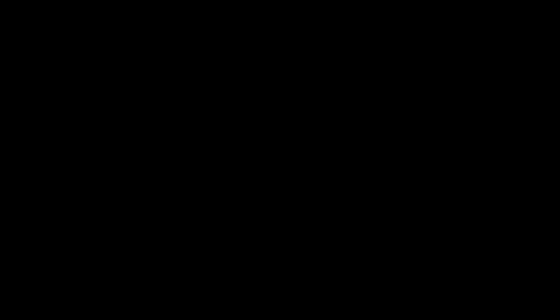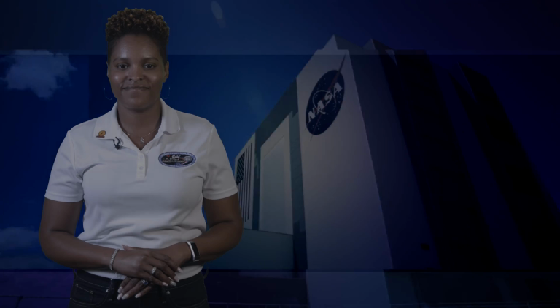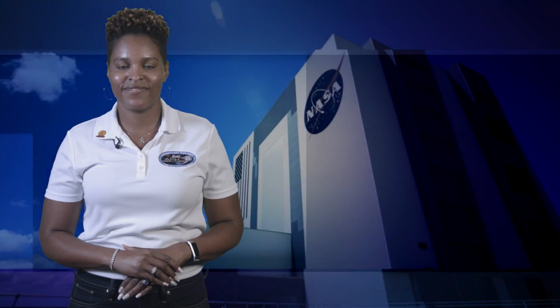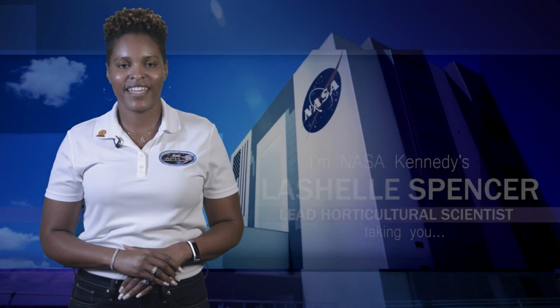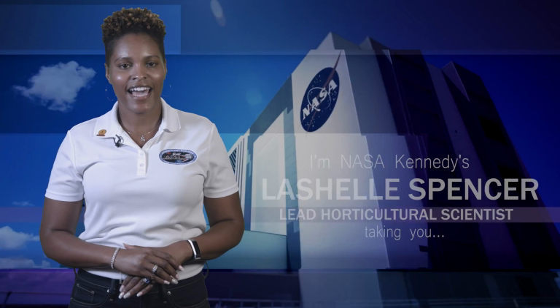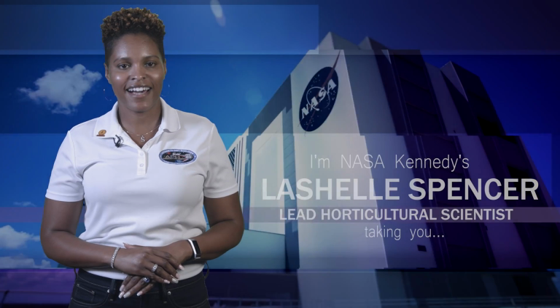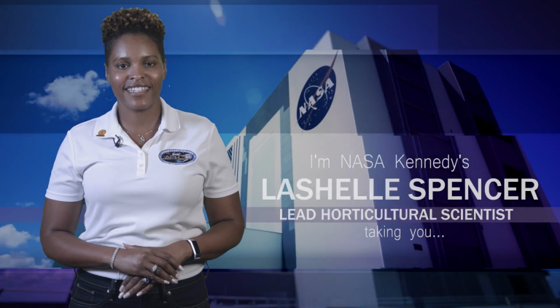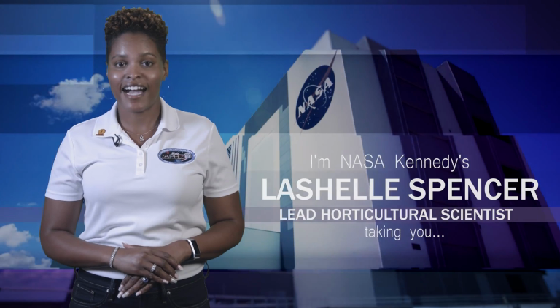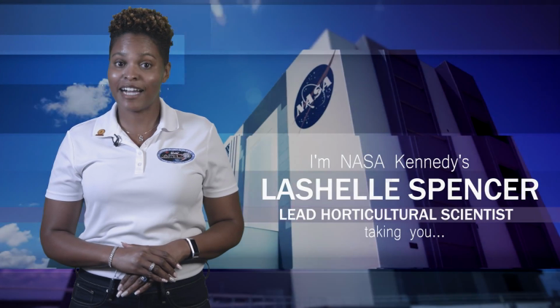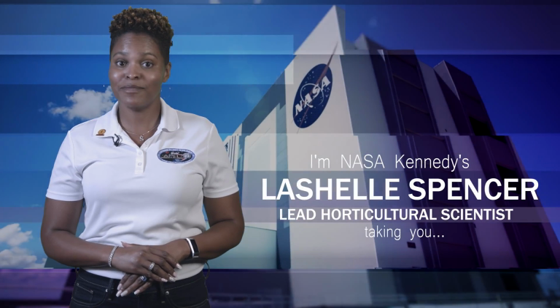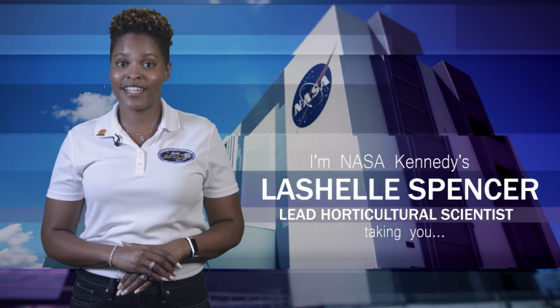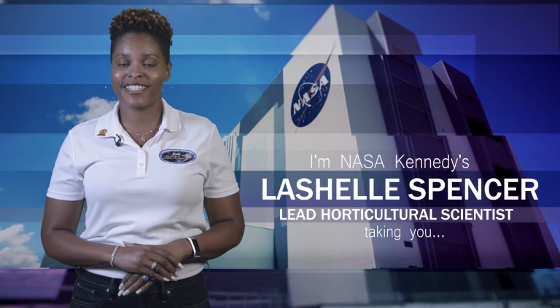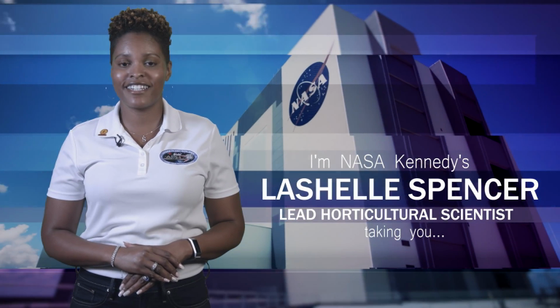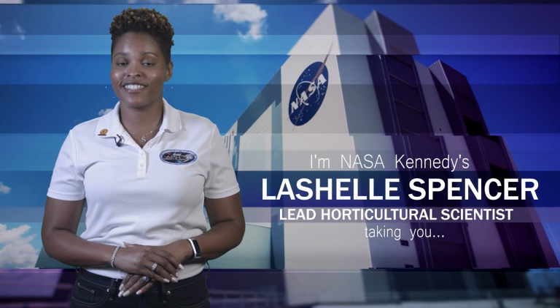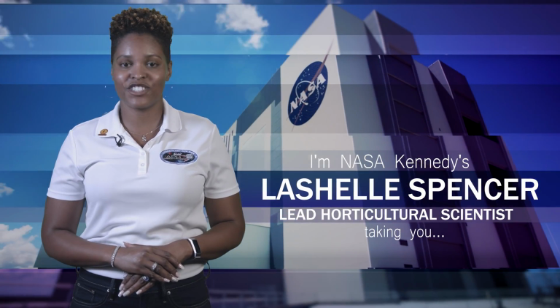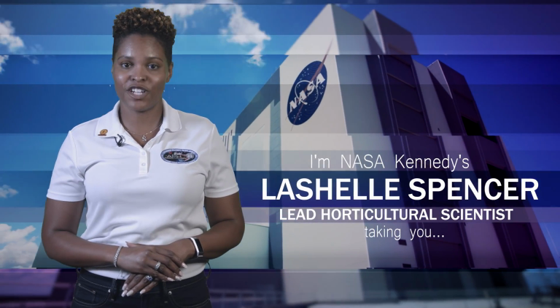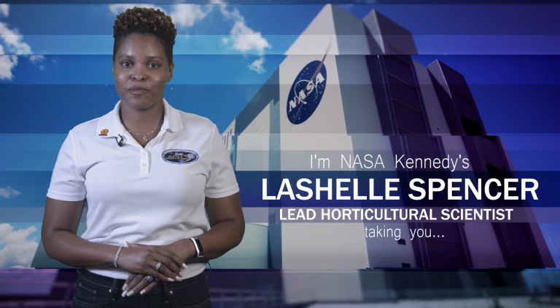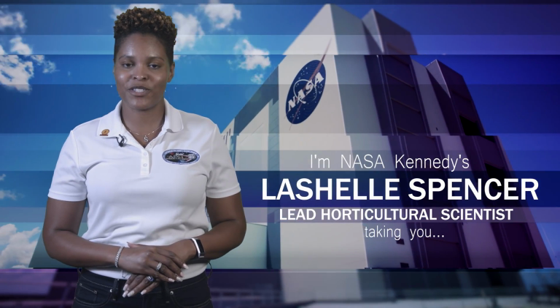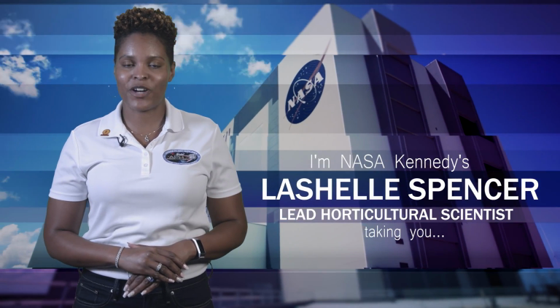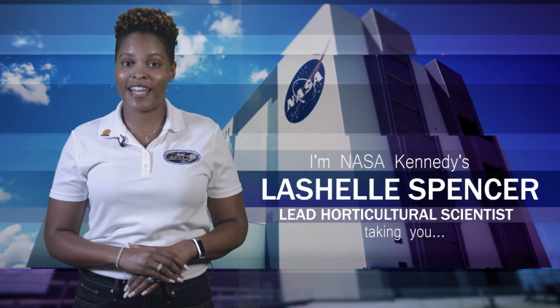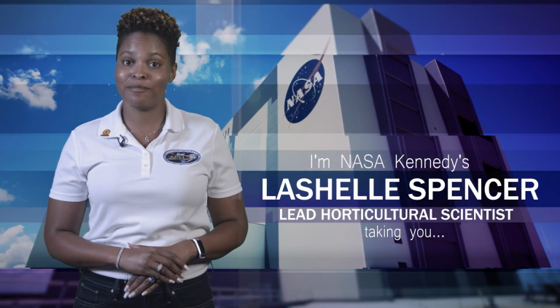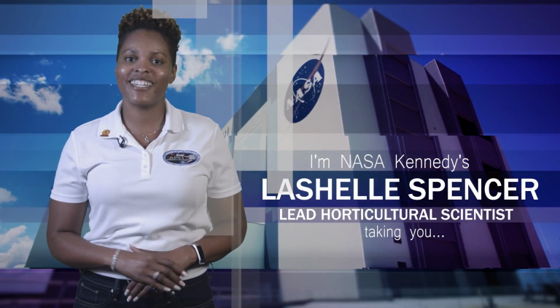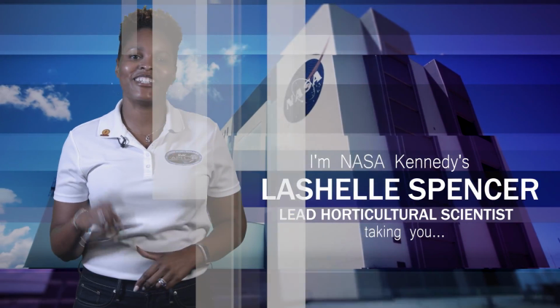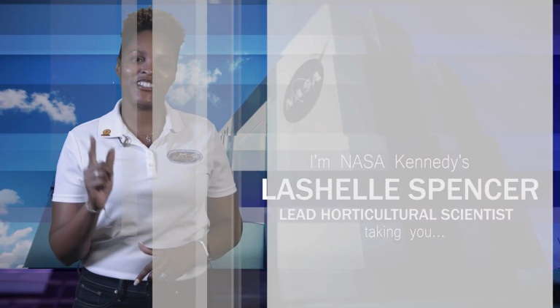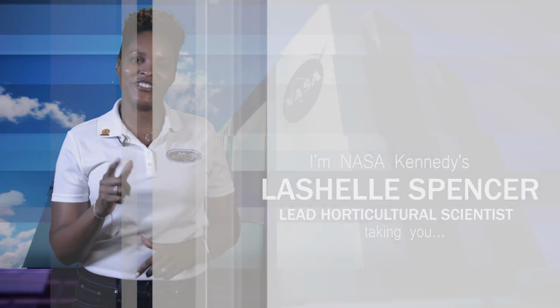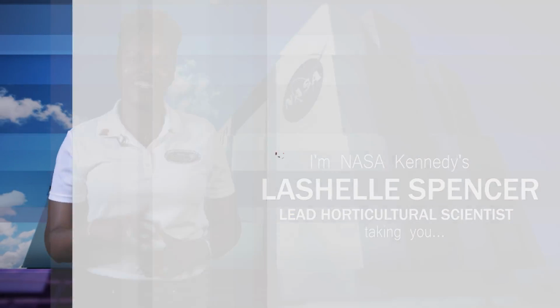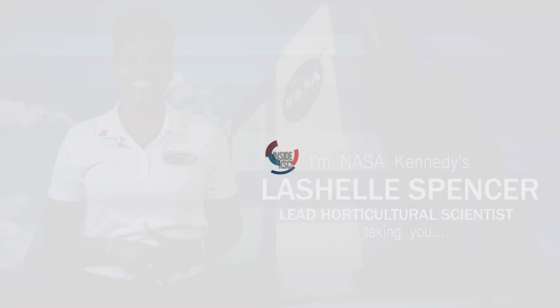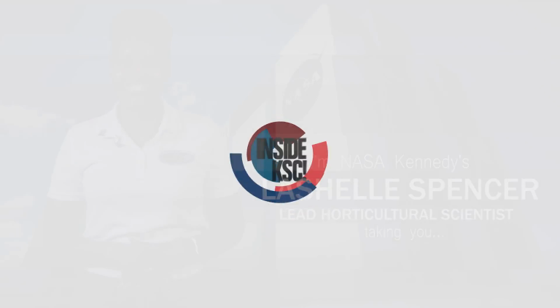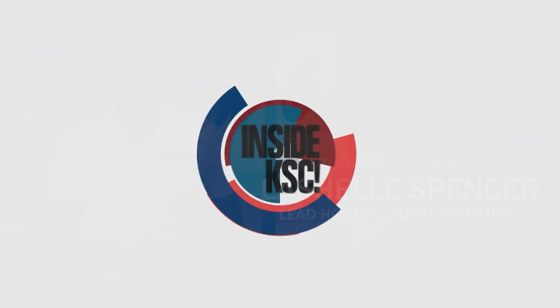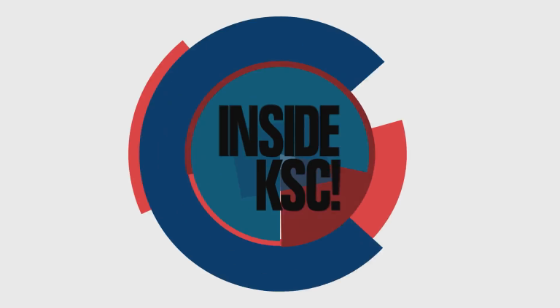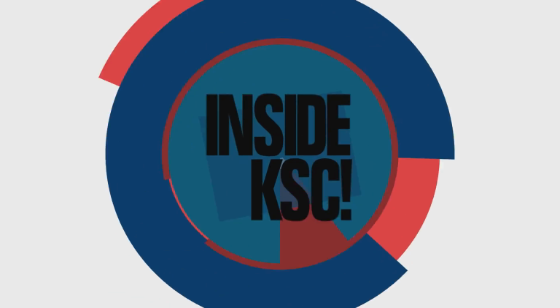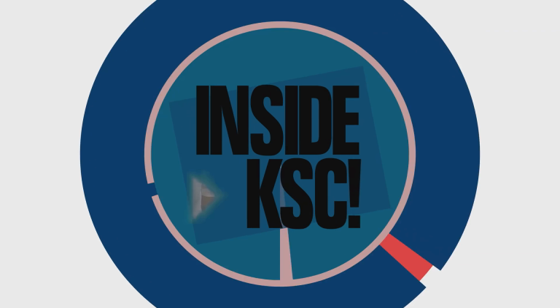Hi, I'm NASA Kennedy's Lachelle Spencer, and I'm taking you Inside KSC.